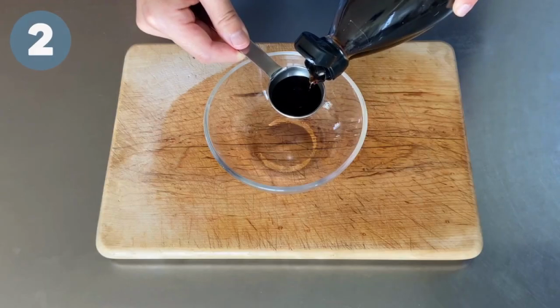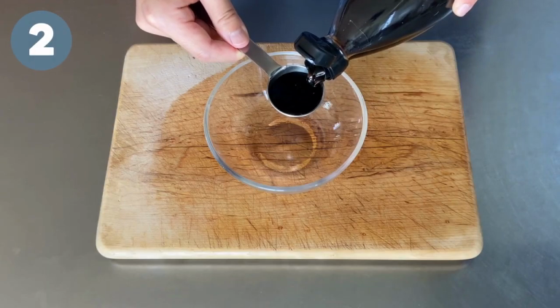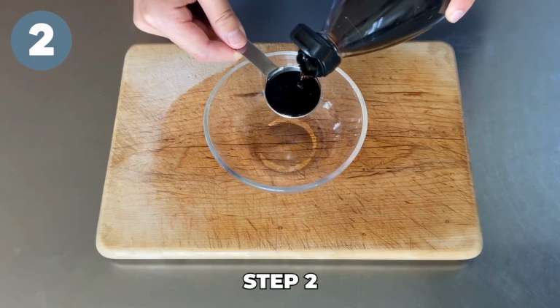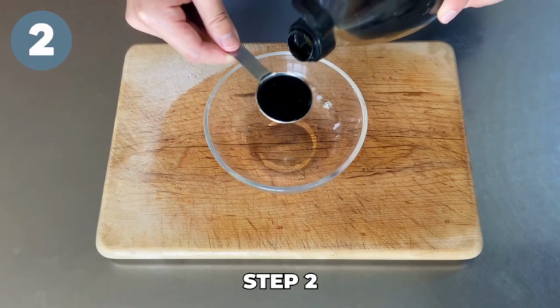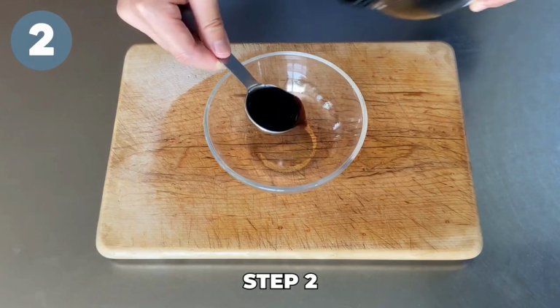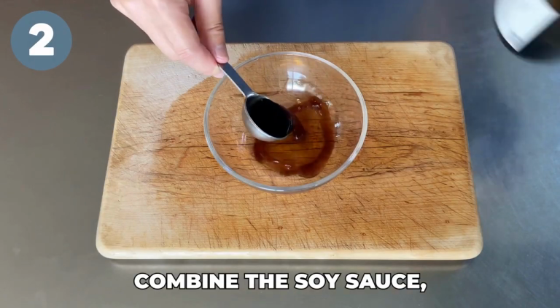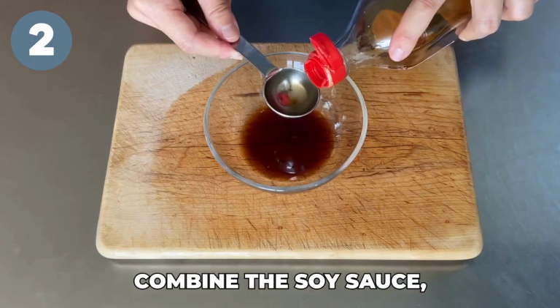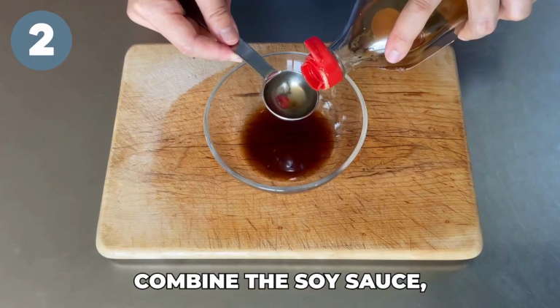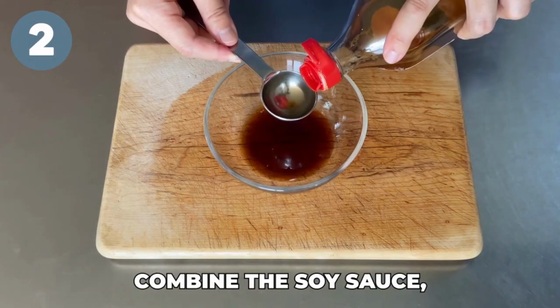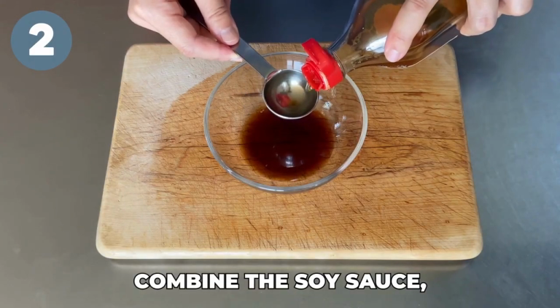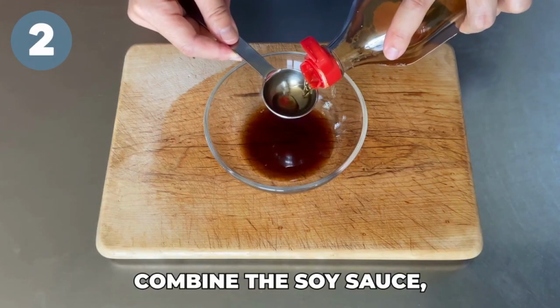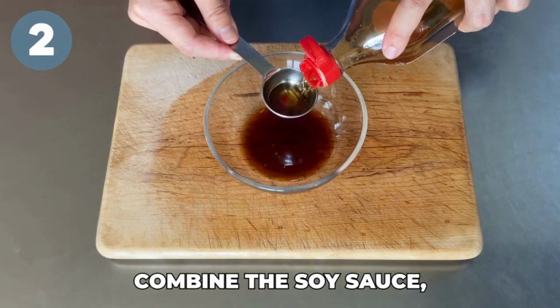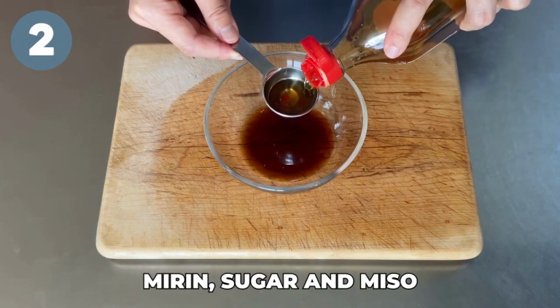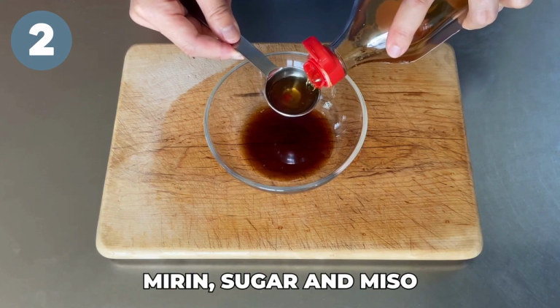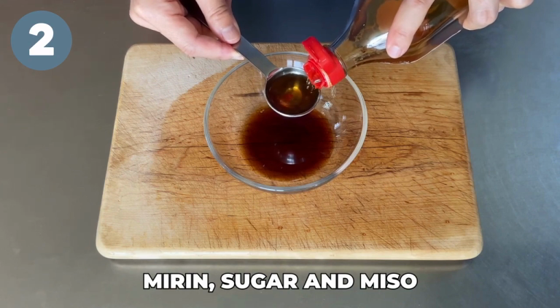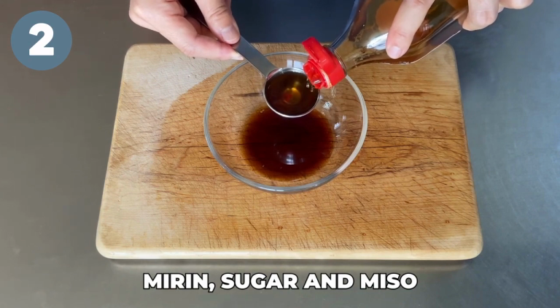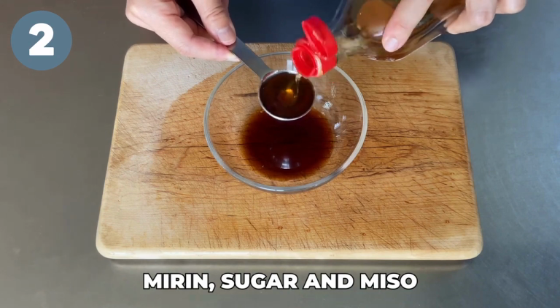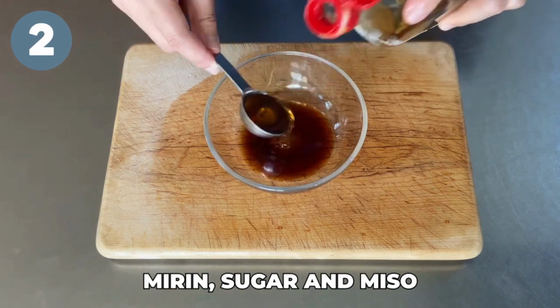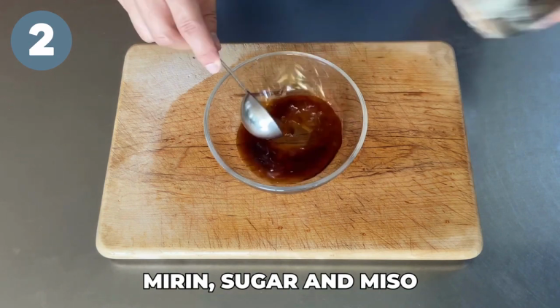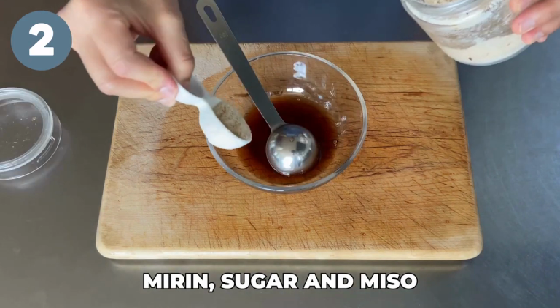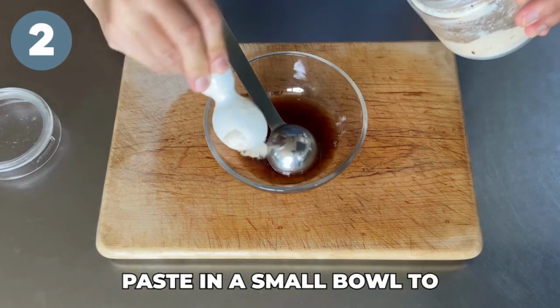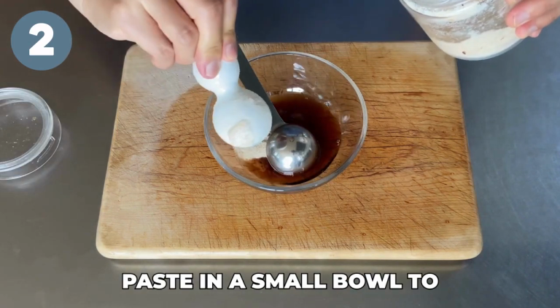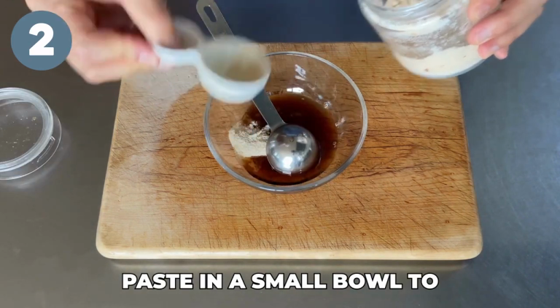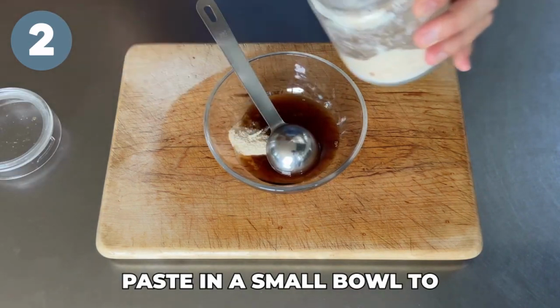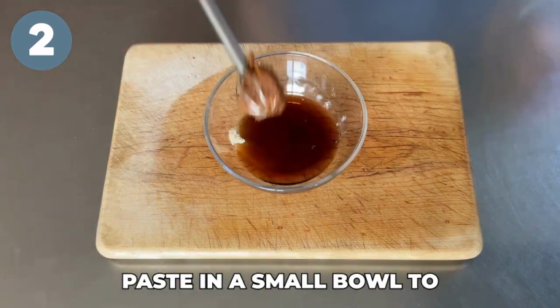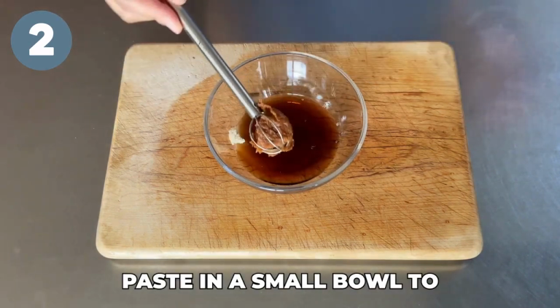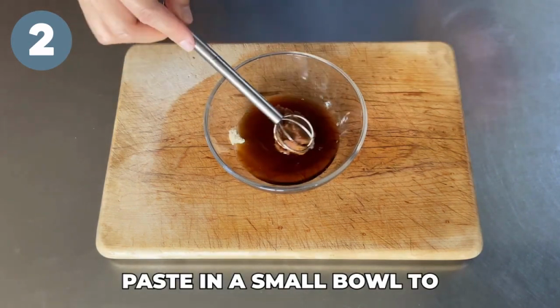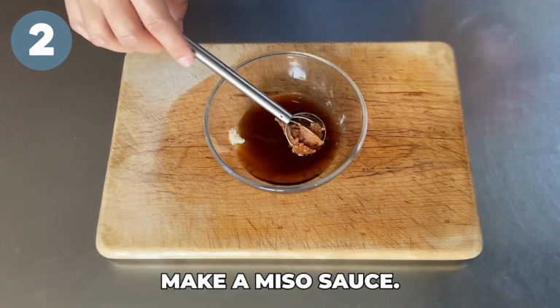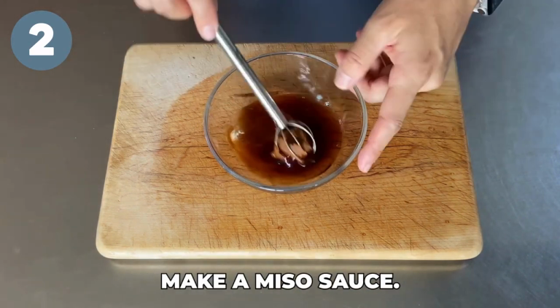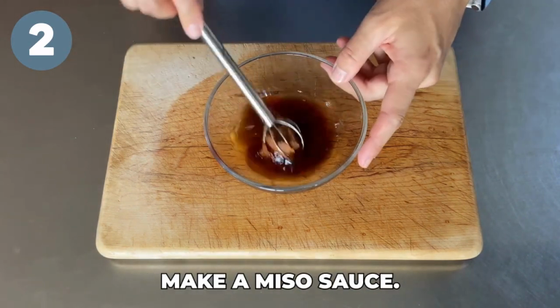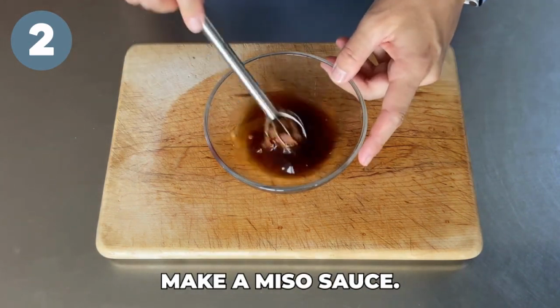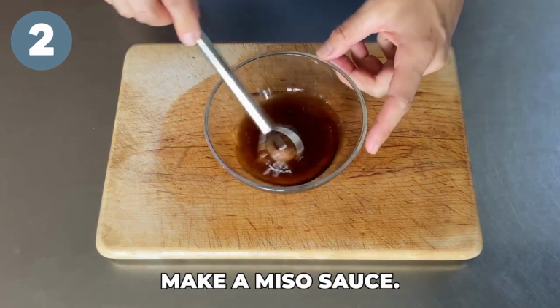Step two: combine the soy sauce, mirin, sugar, and miso paste in a small bowl to make the miso sauce.